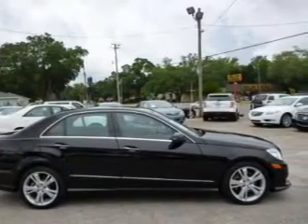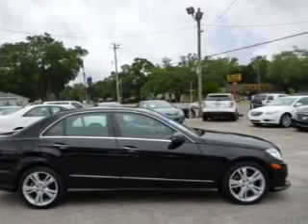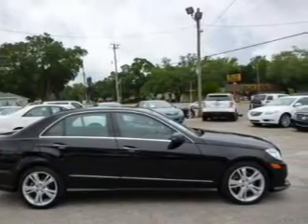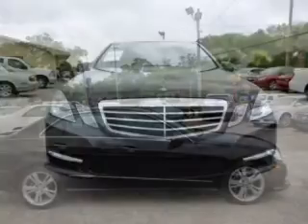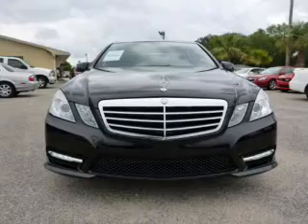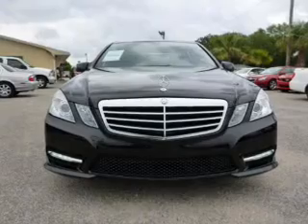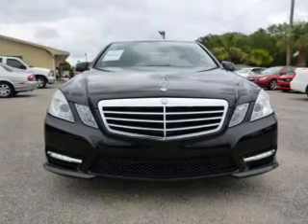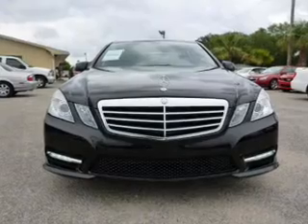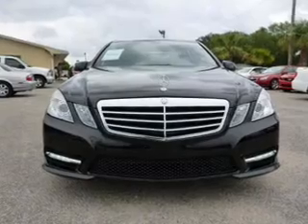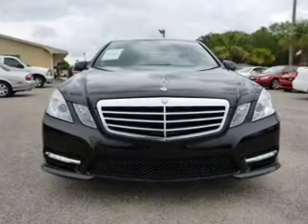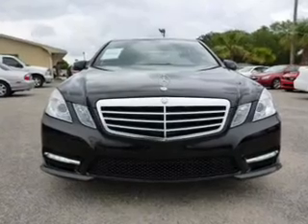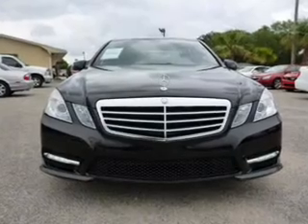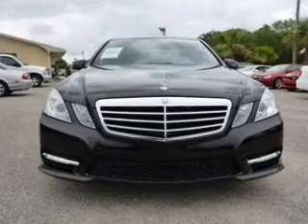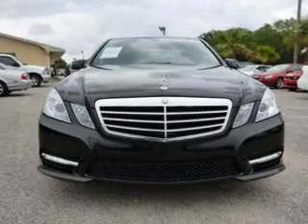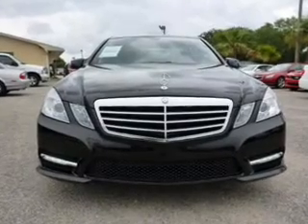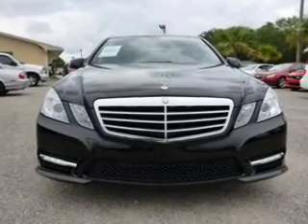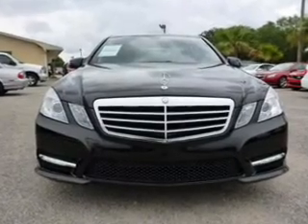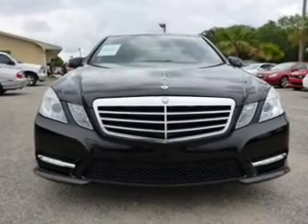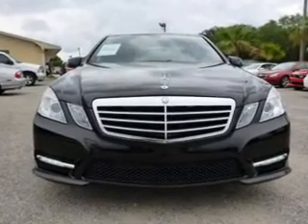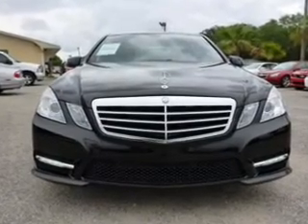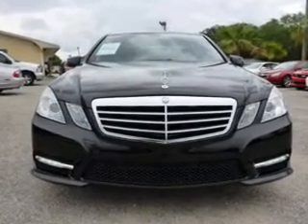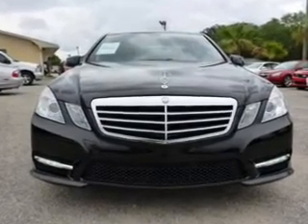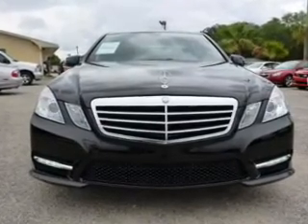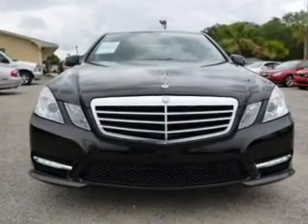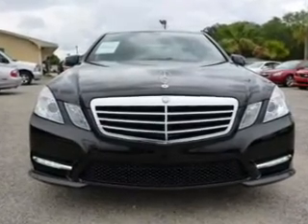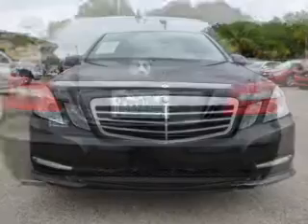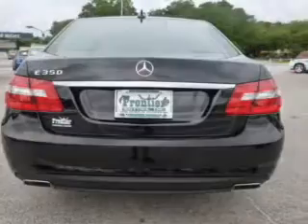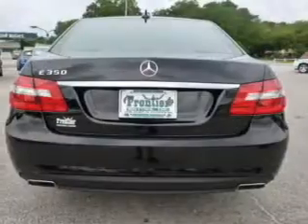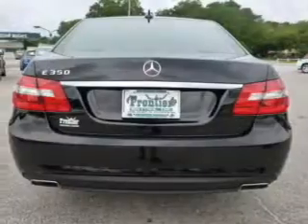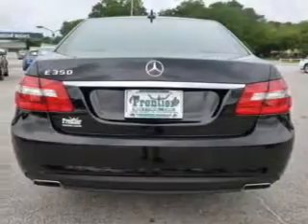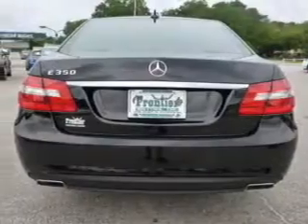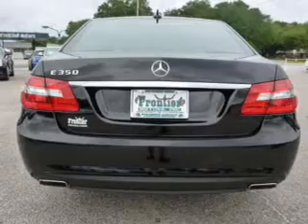Anti-lock brakes help you bring your vehicle to a safe stop. Let the outside in with a power sunroof. Pamper yourself with memory settings.